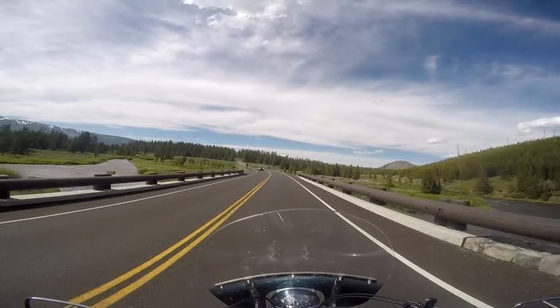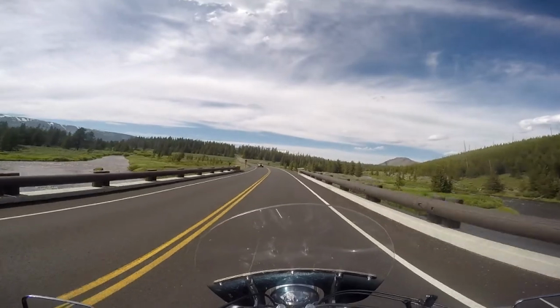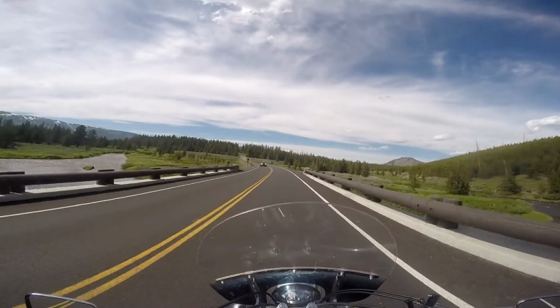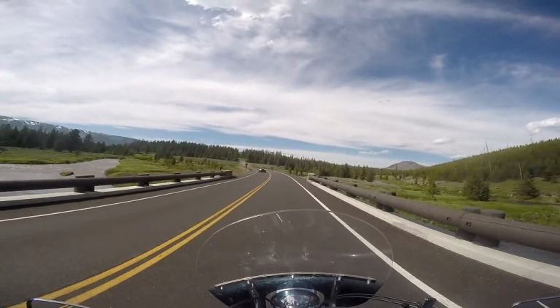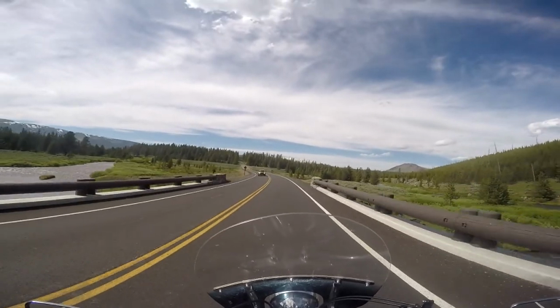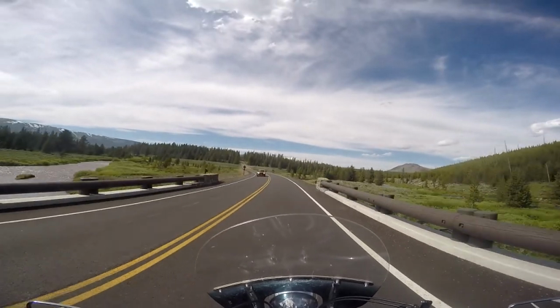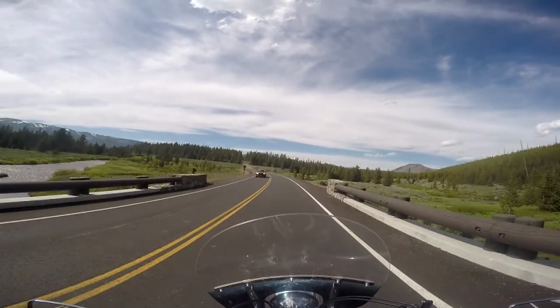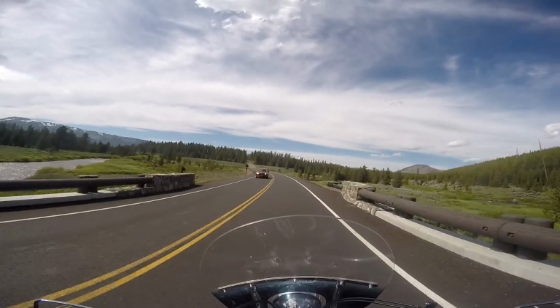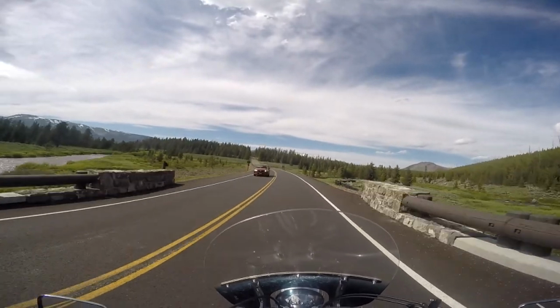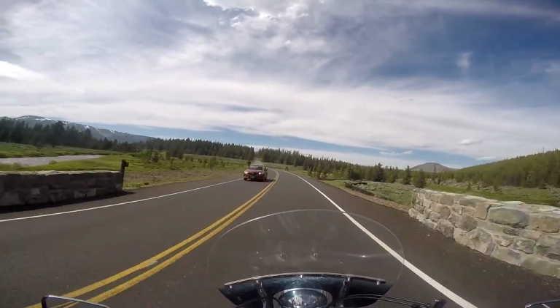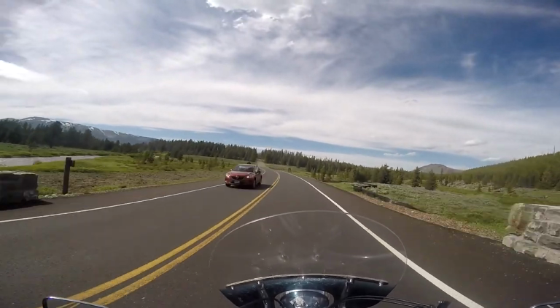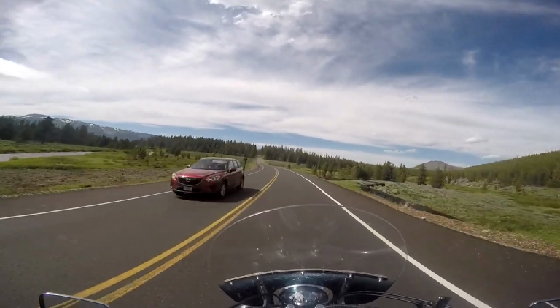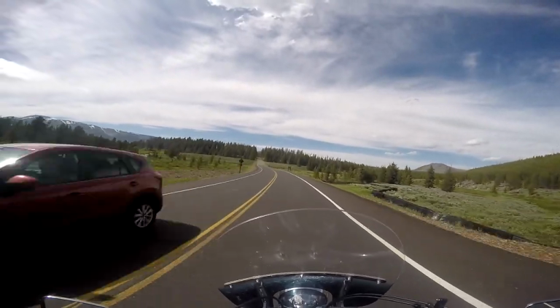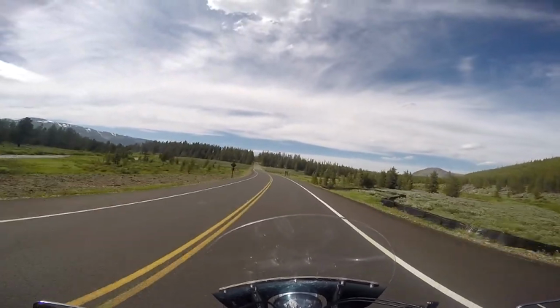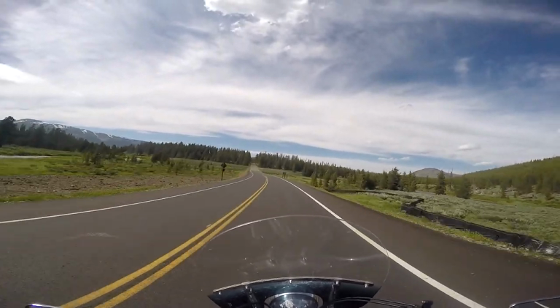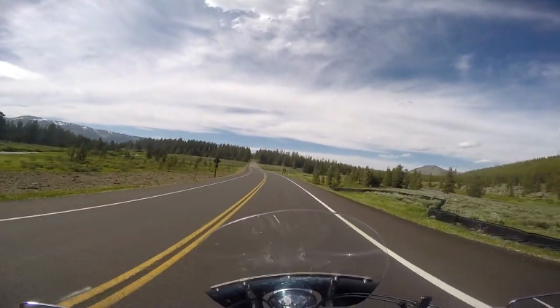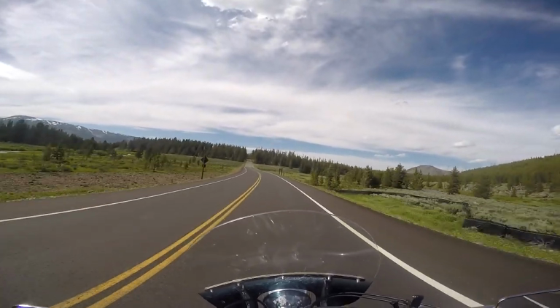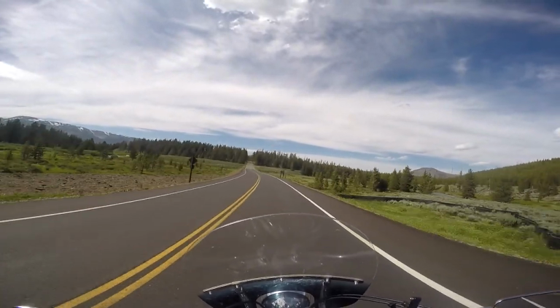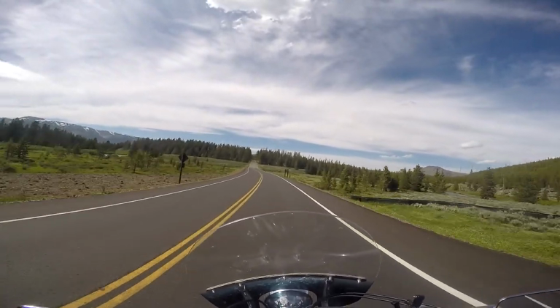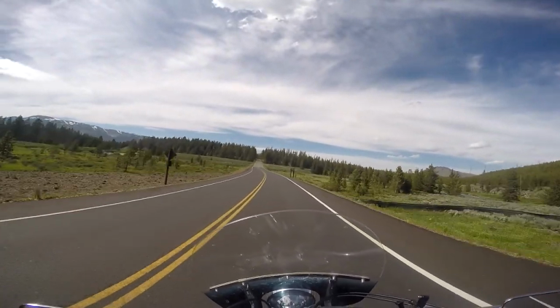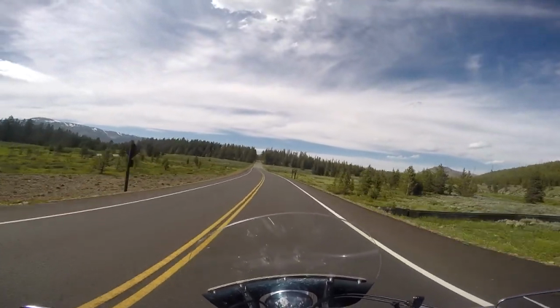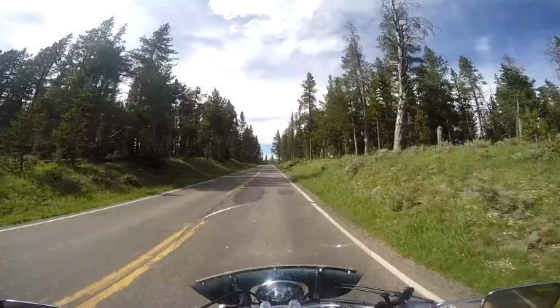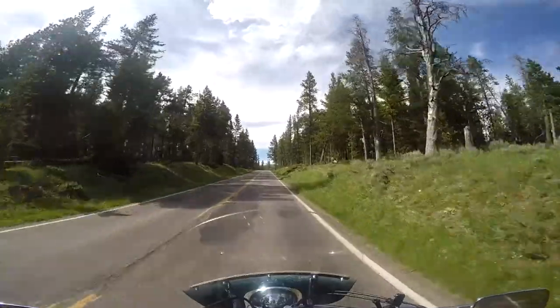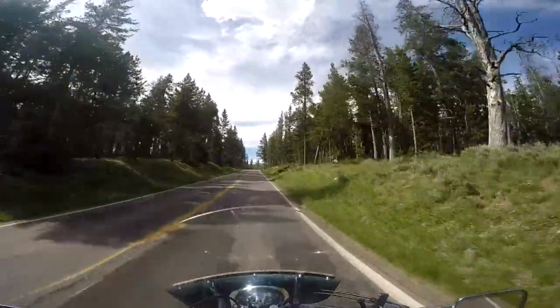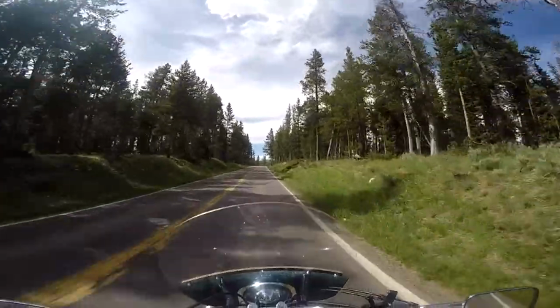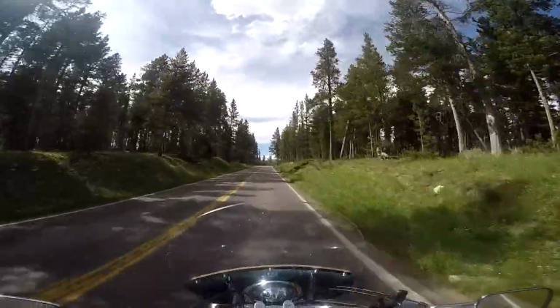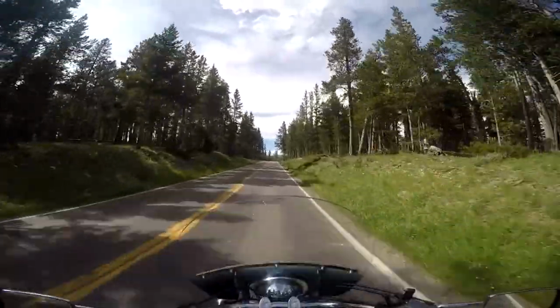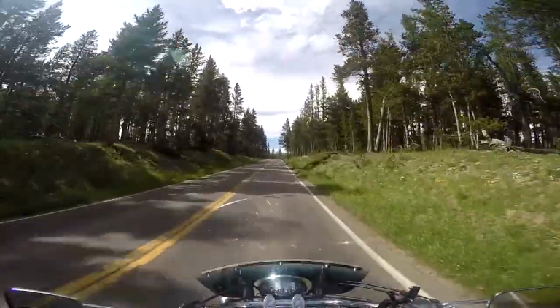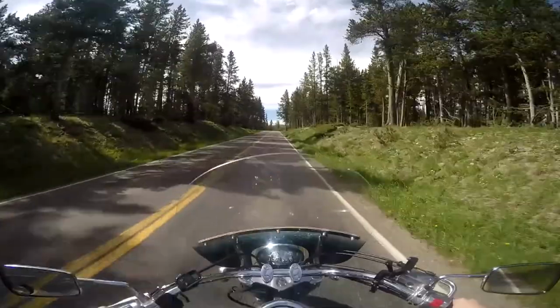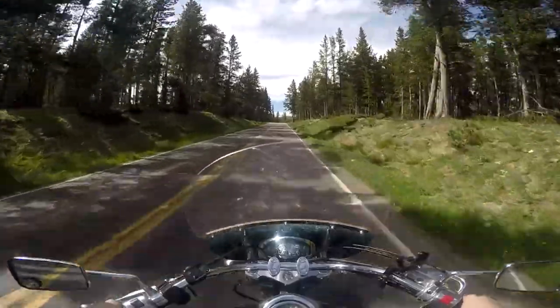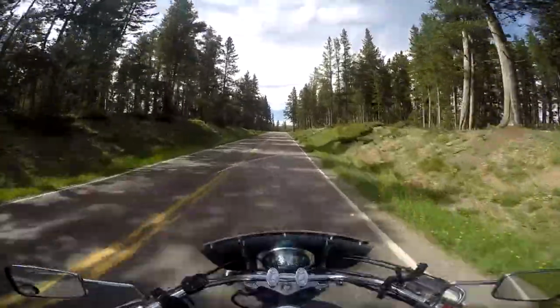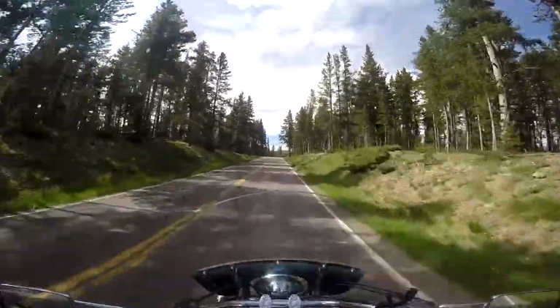I typically never ride without a helmet, but after being cooped up in the damn thing for three days, I needed to feel the wind through my hair.